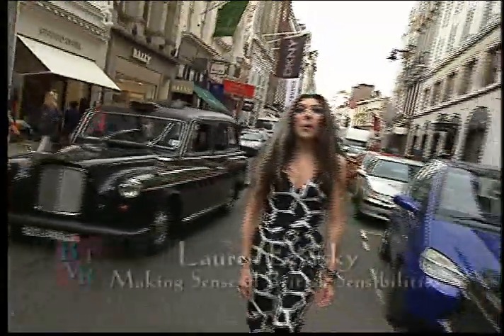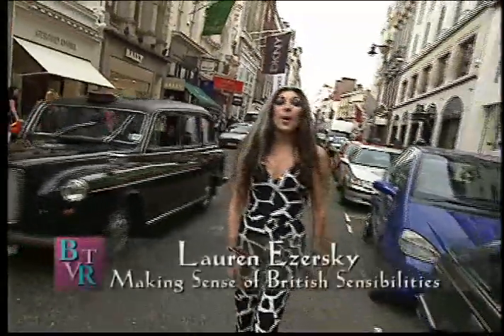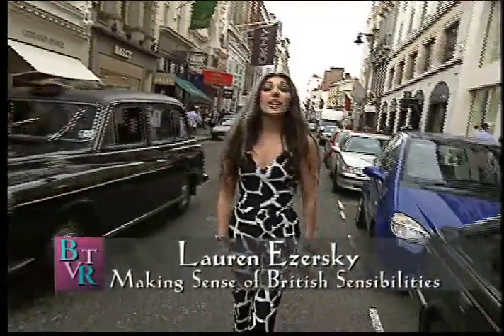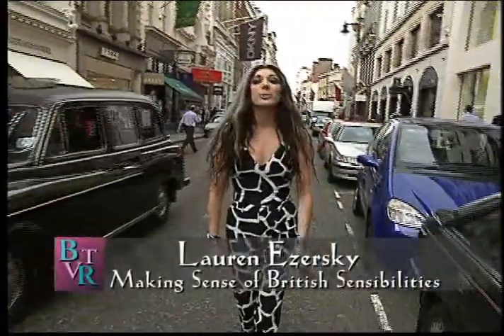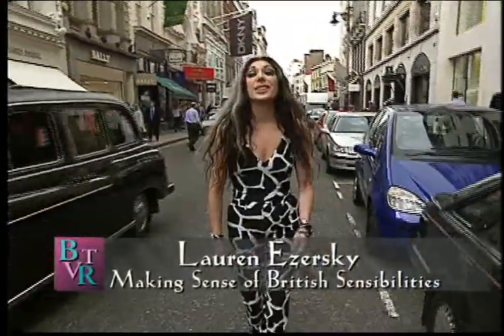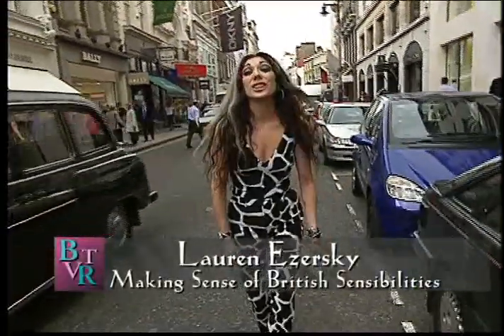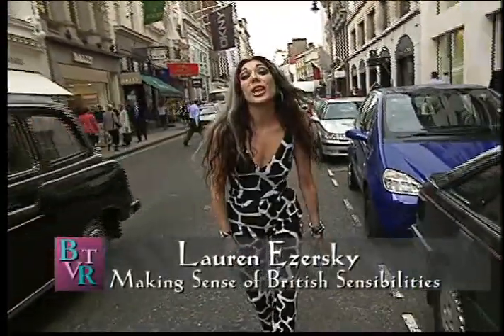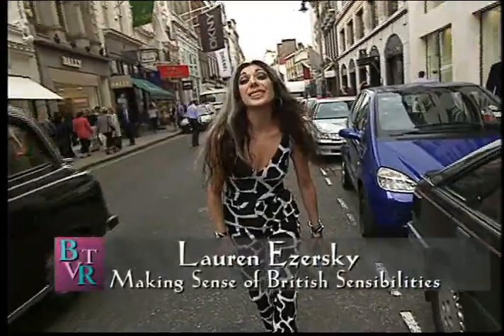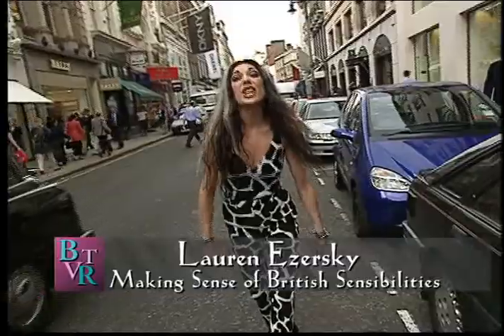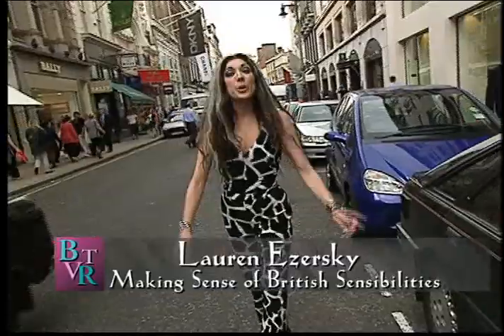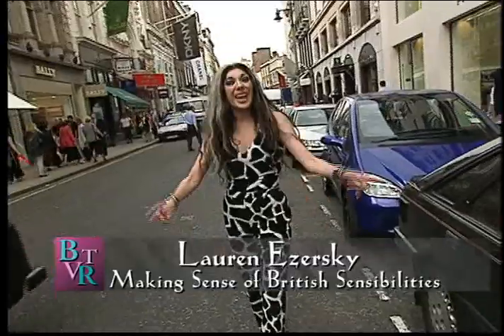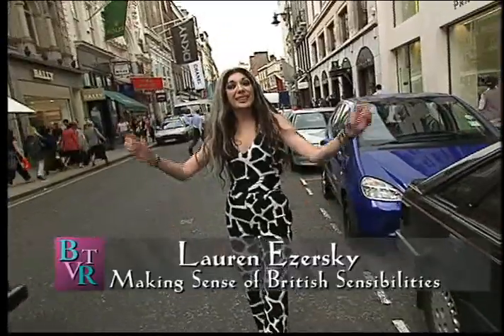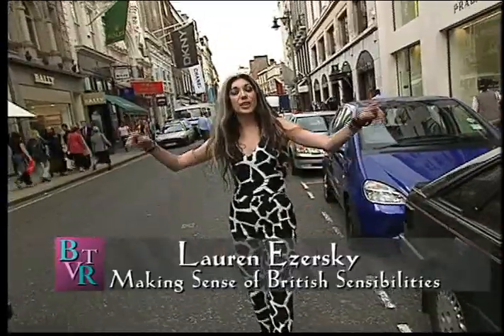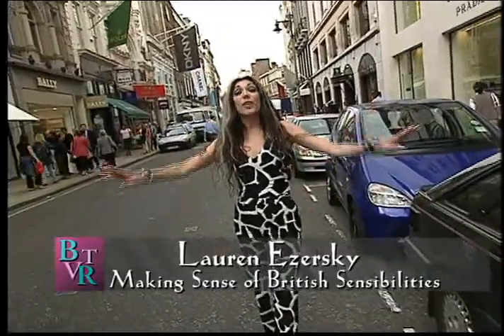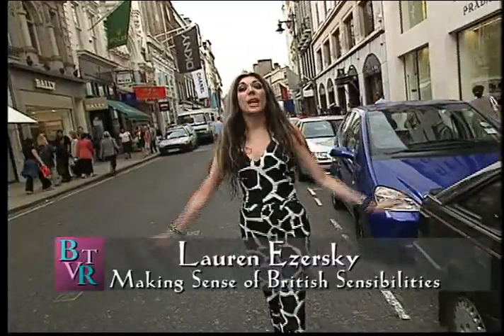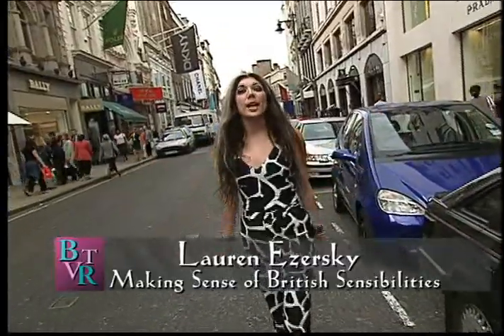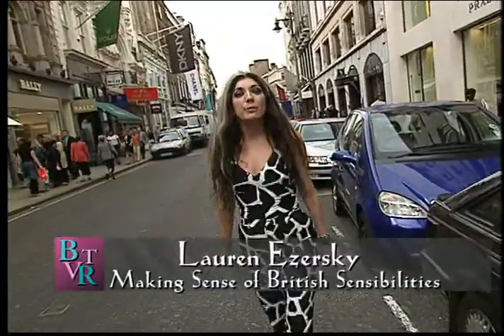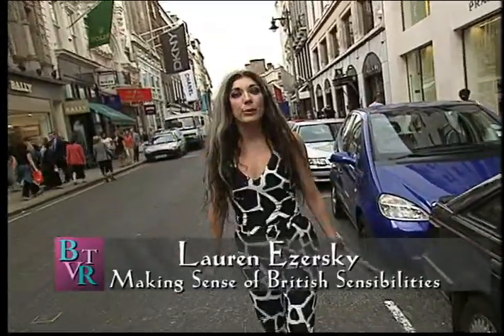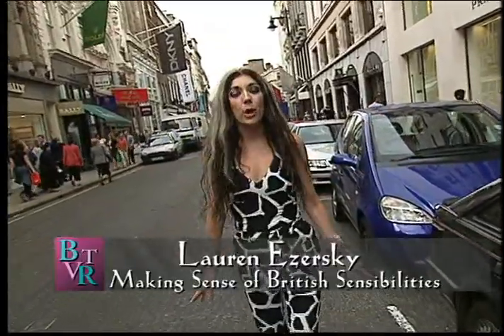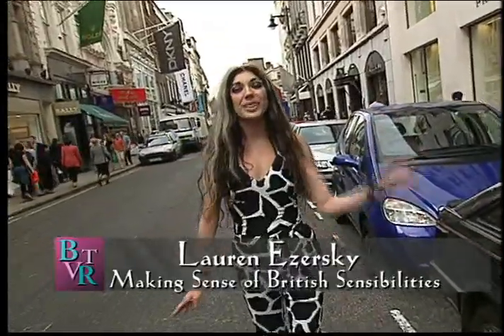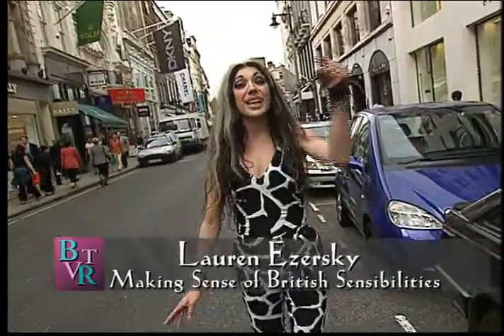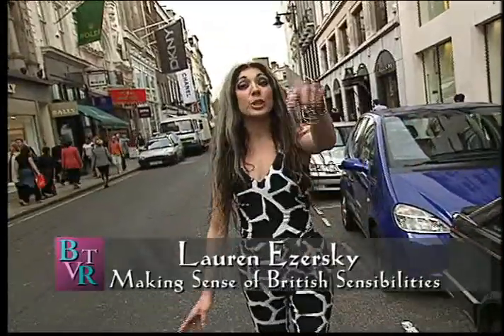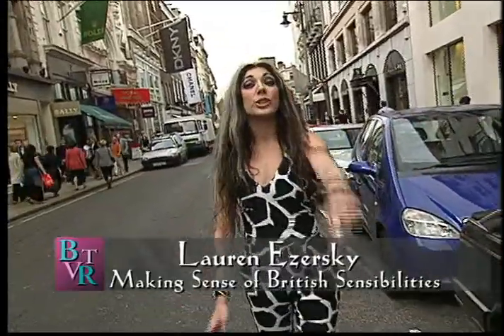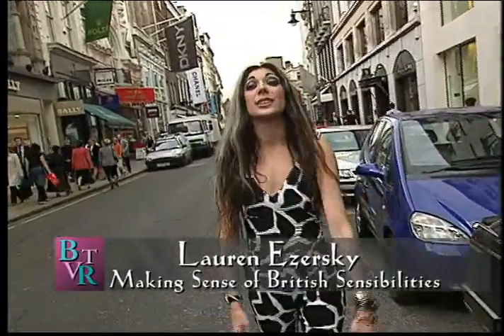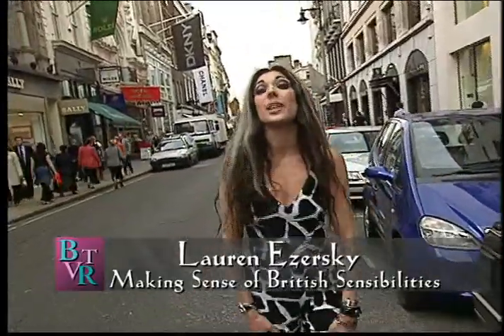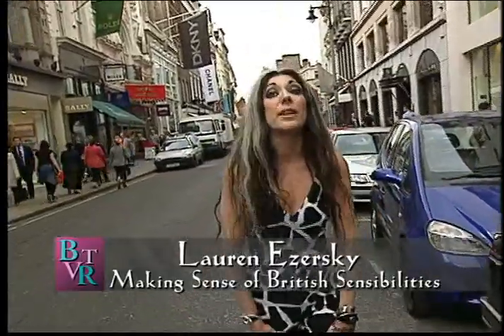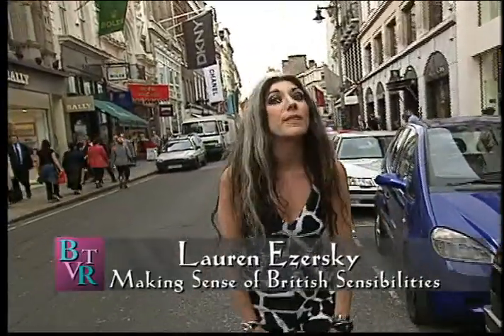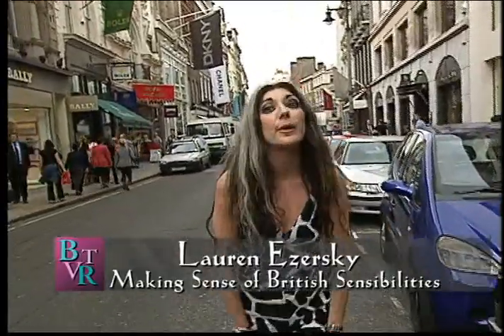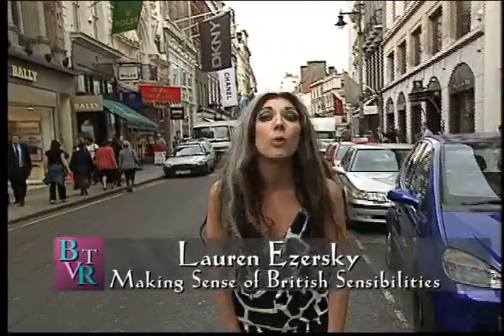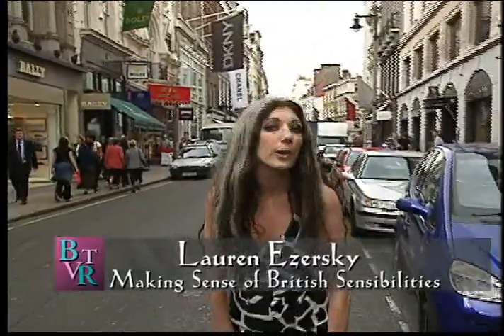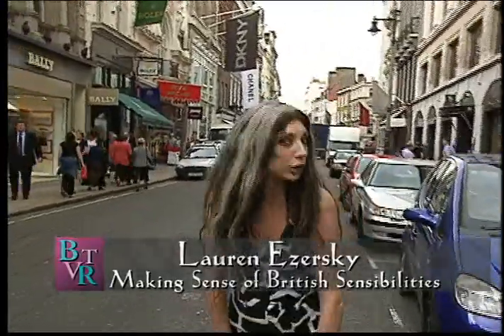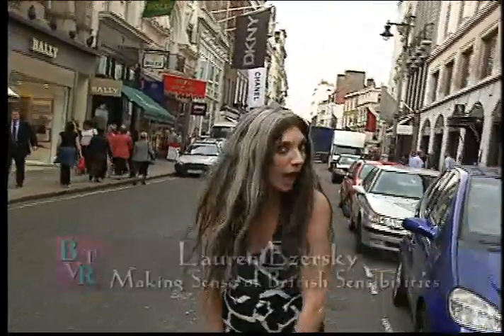Welcome to this London UK edition of Behind the Velvet Robe. Stay tuned because it's going to be a very royal show.